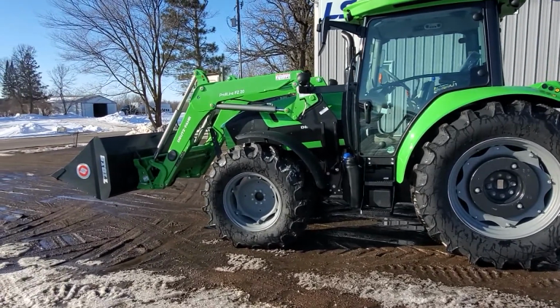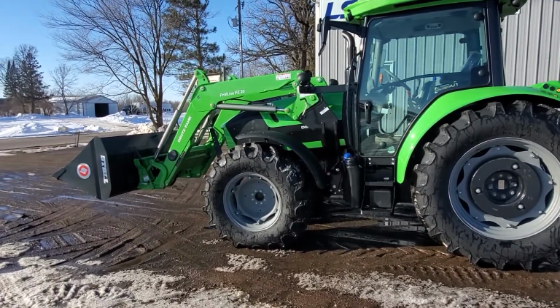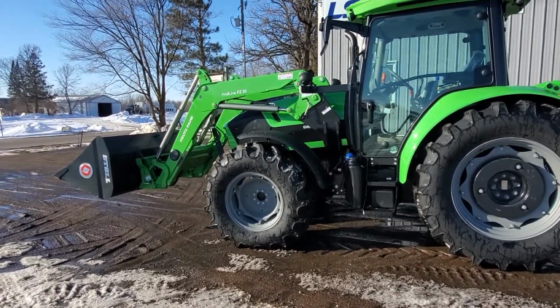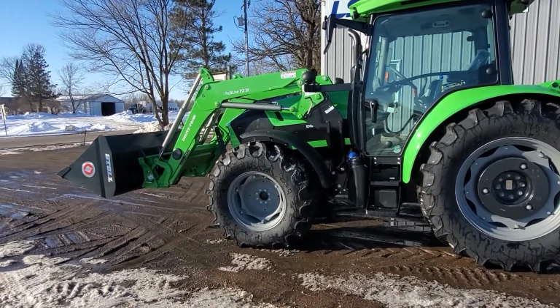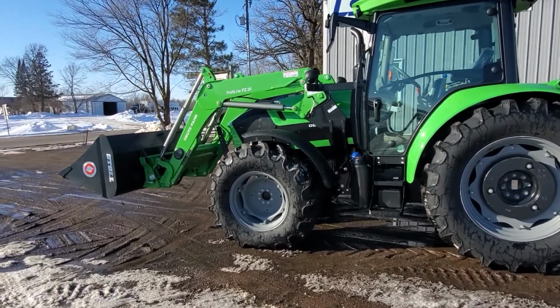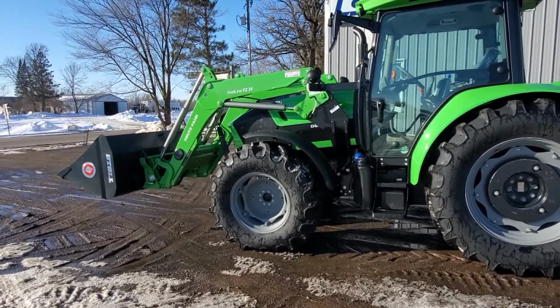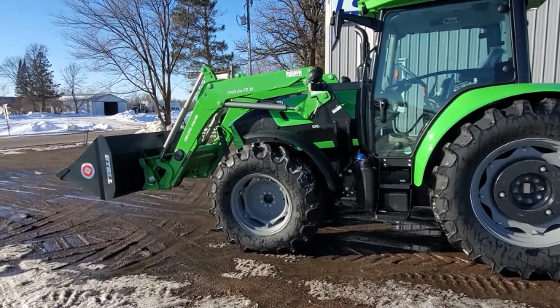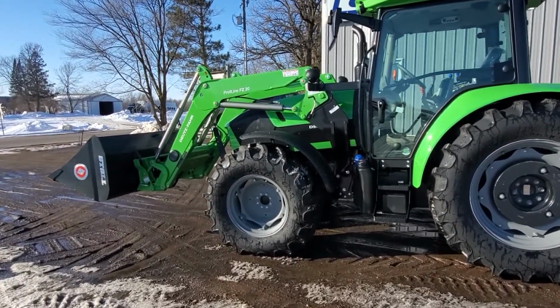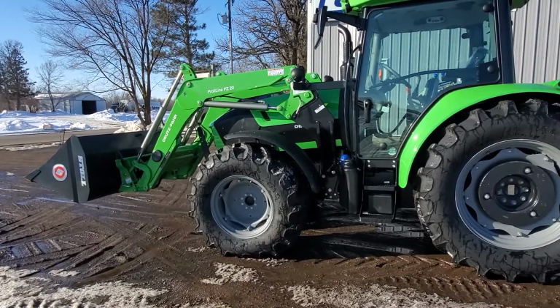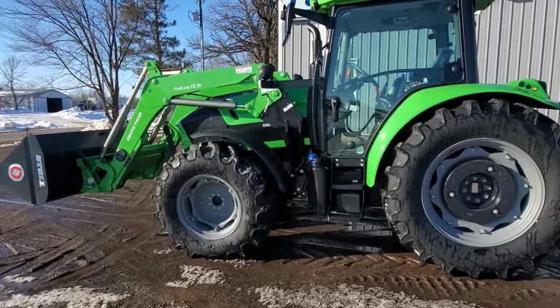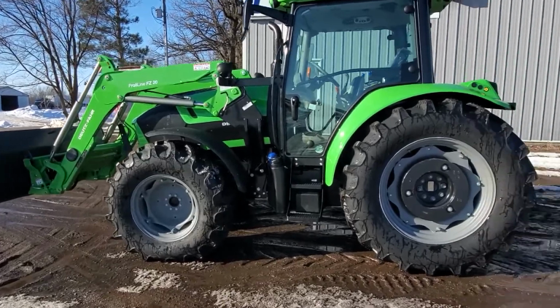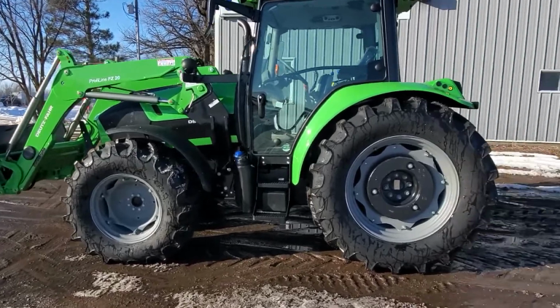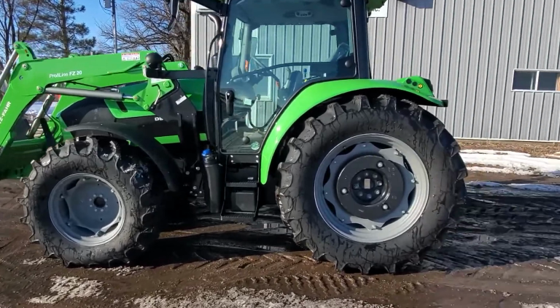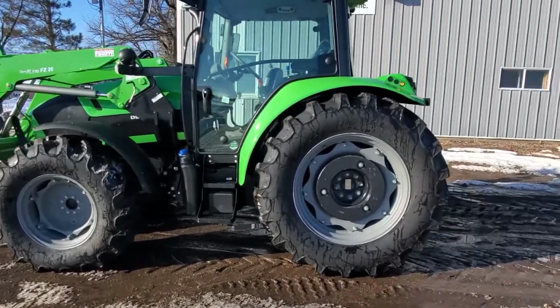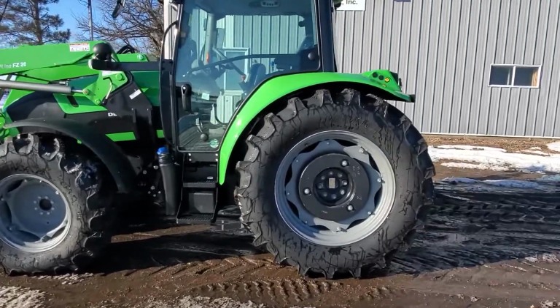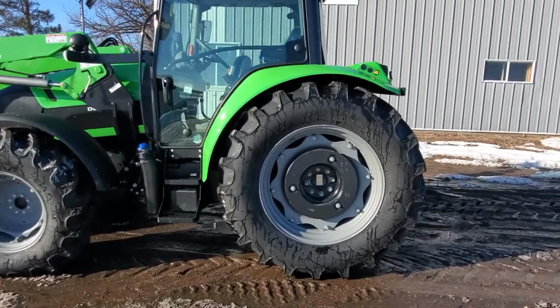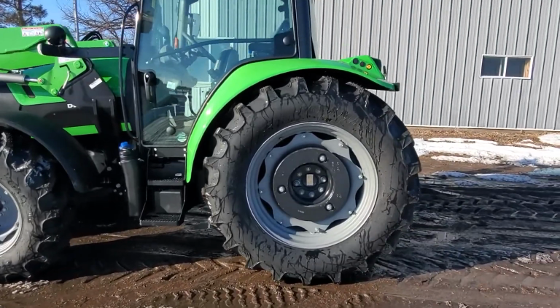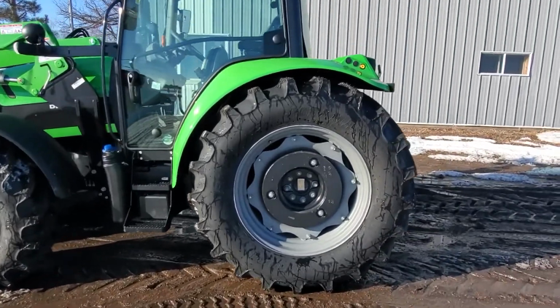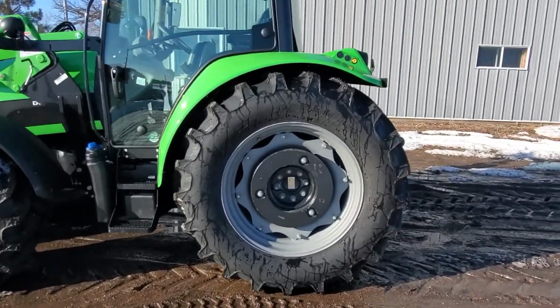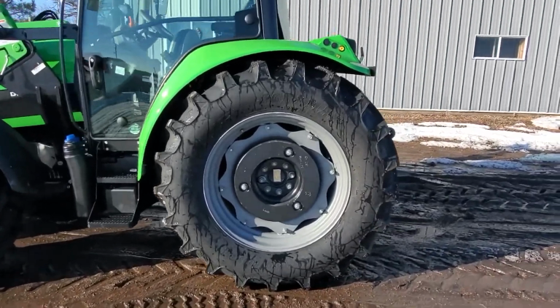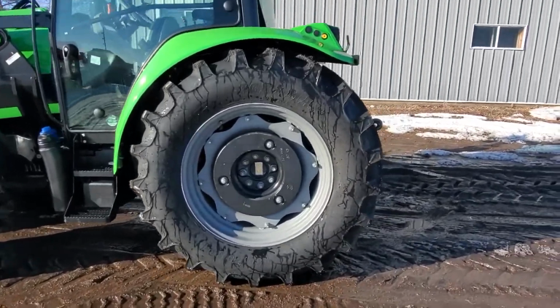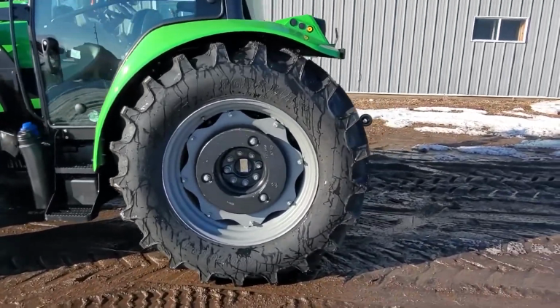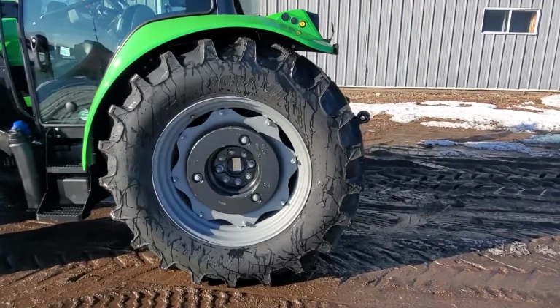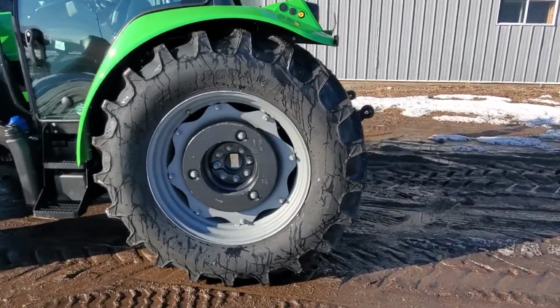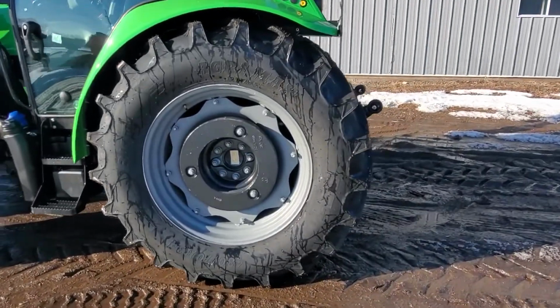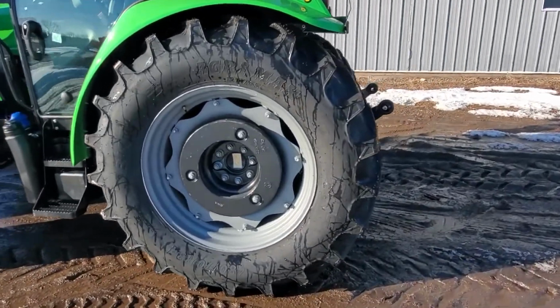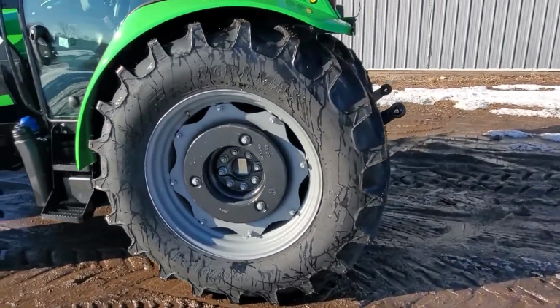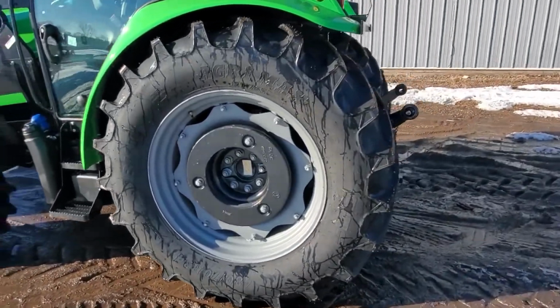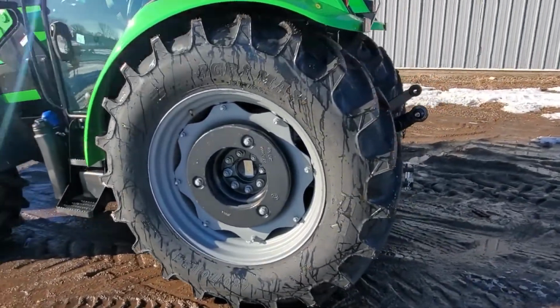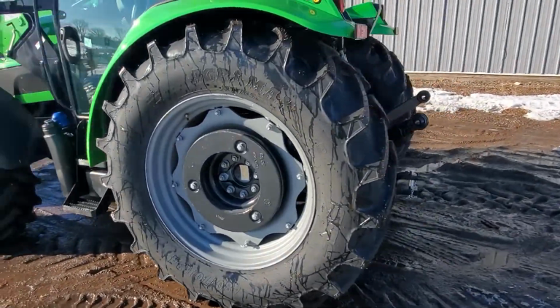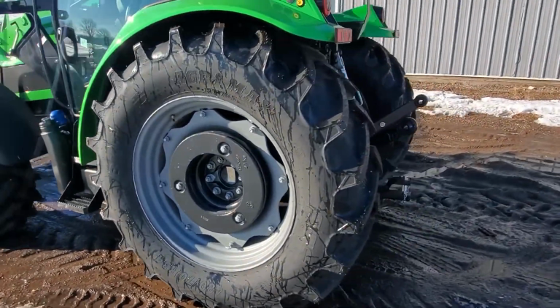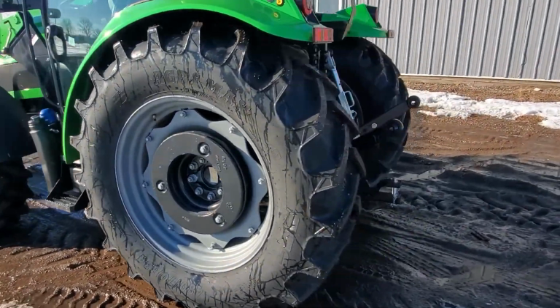Stoll front end loader. Walk around it here and see it has the wheel weights.